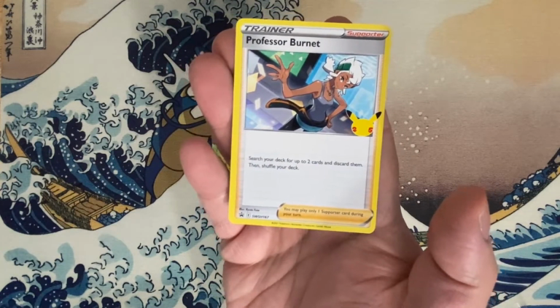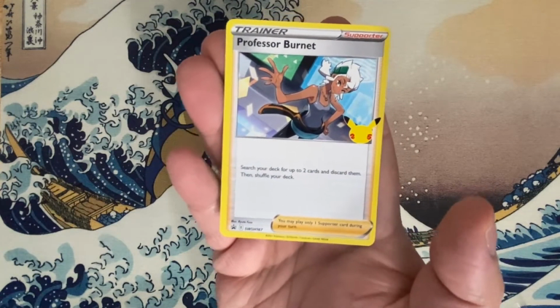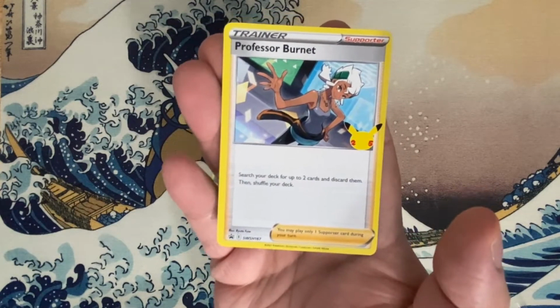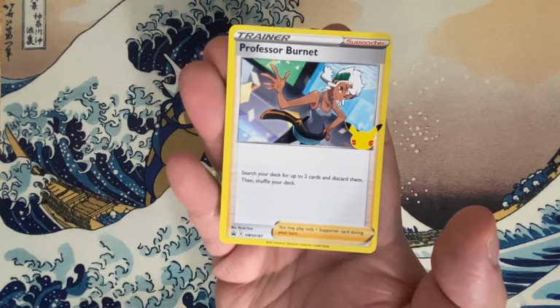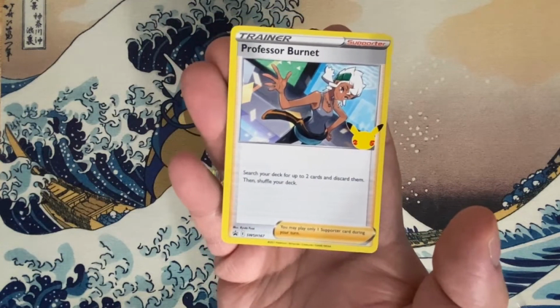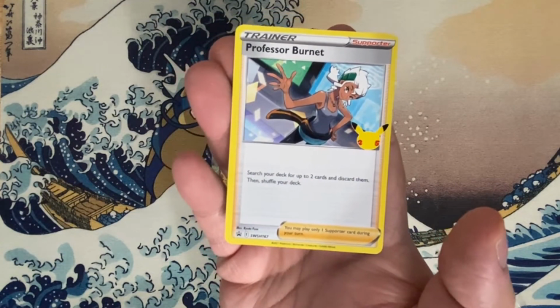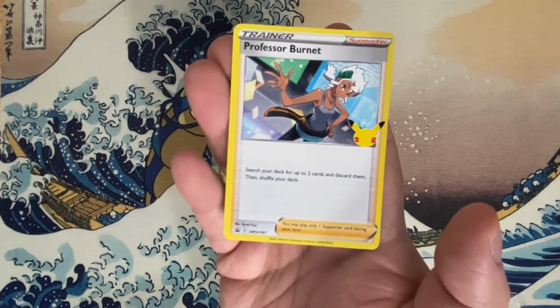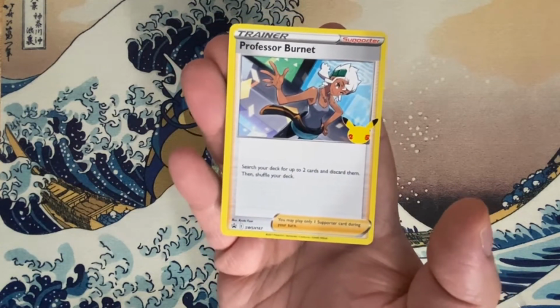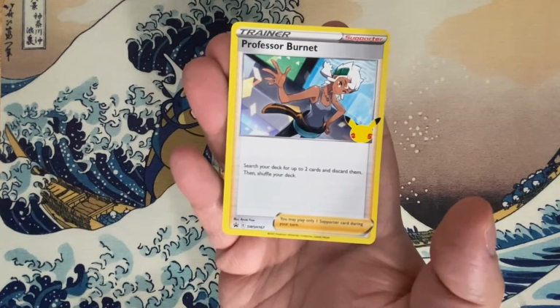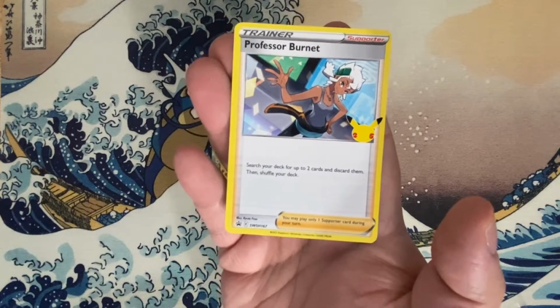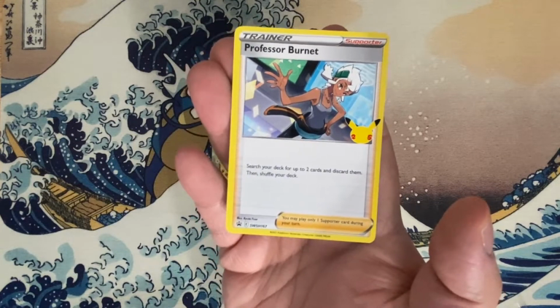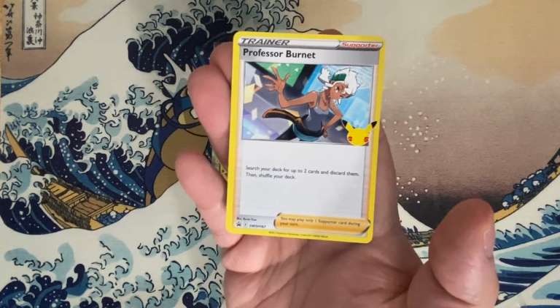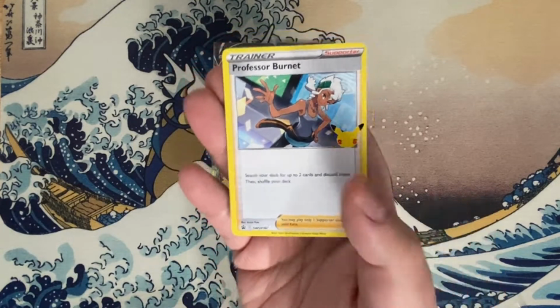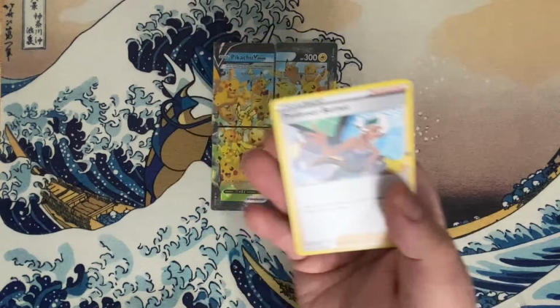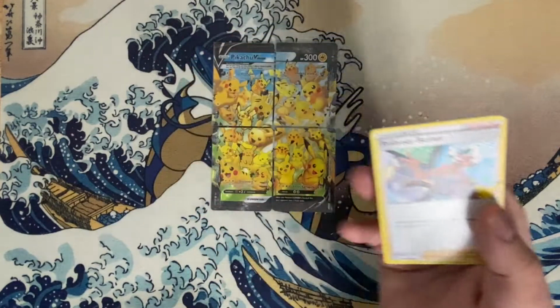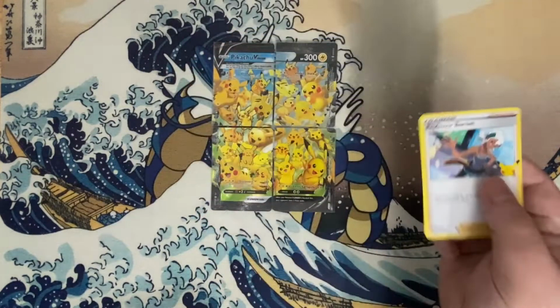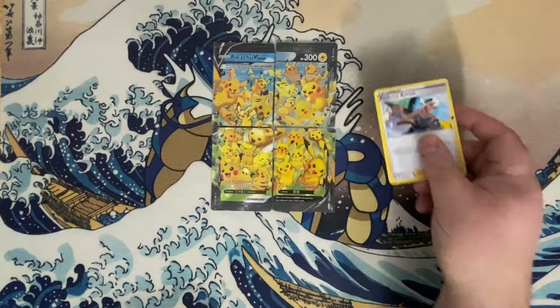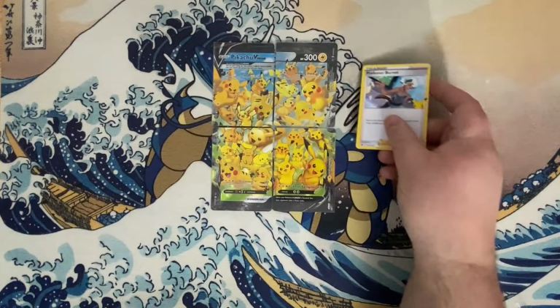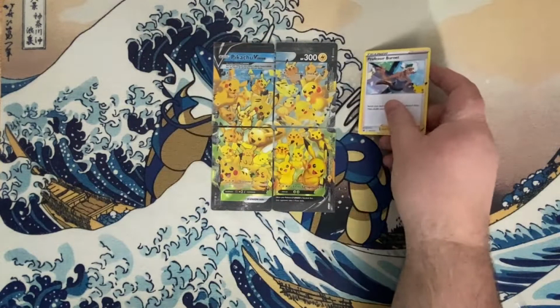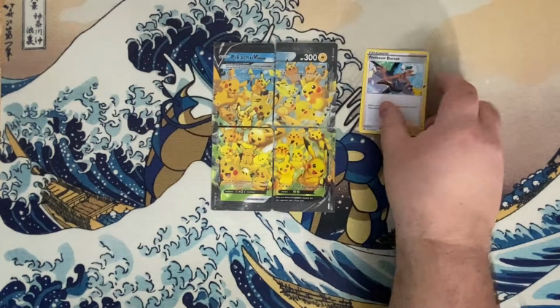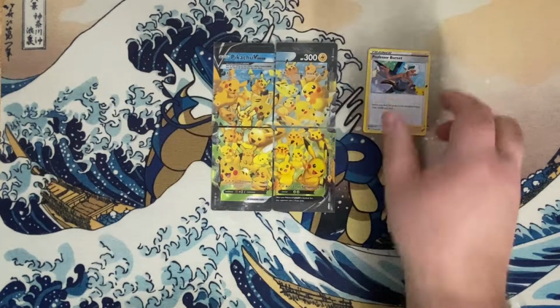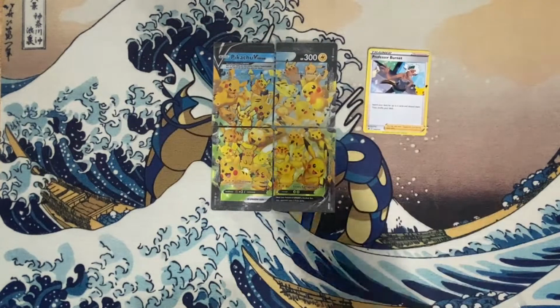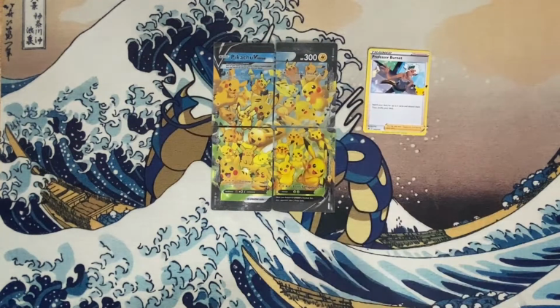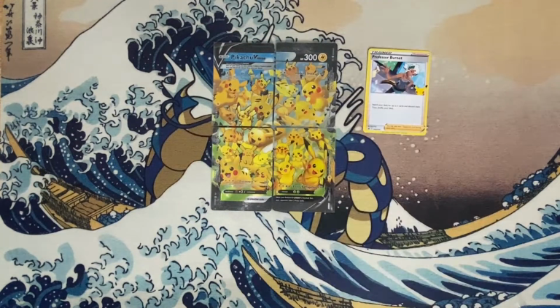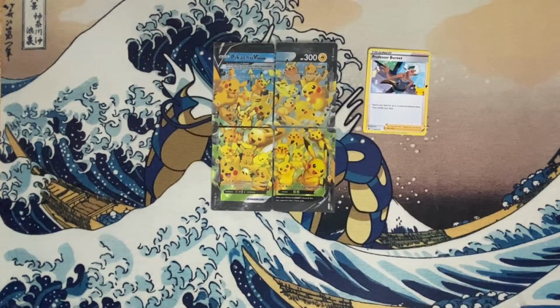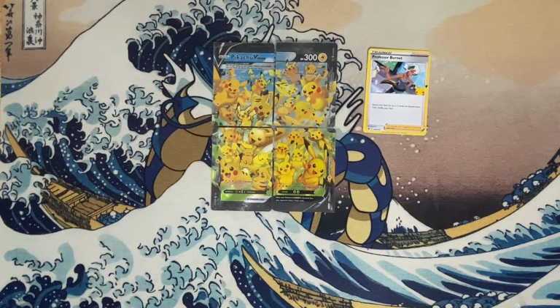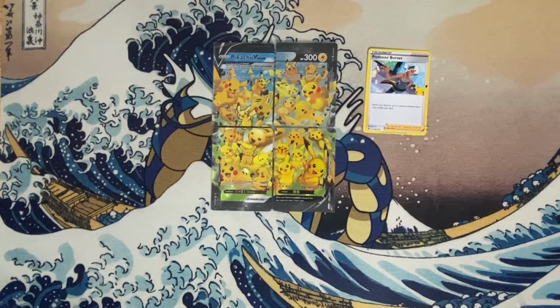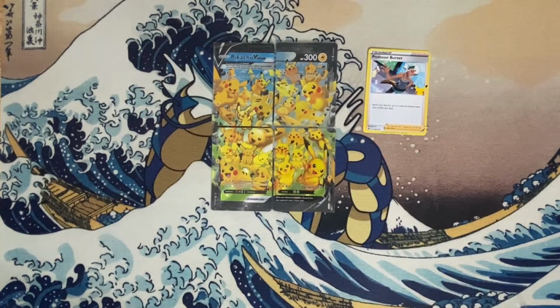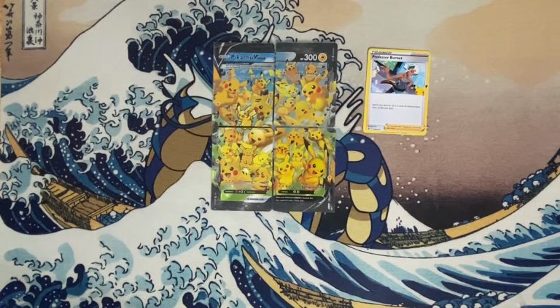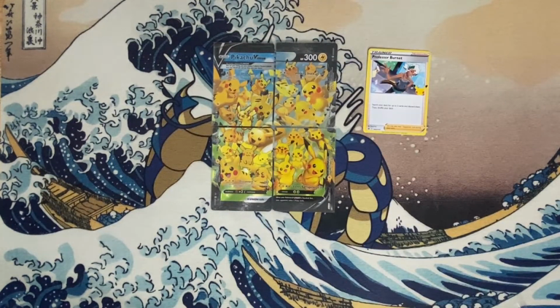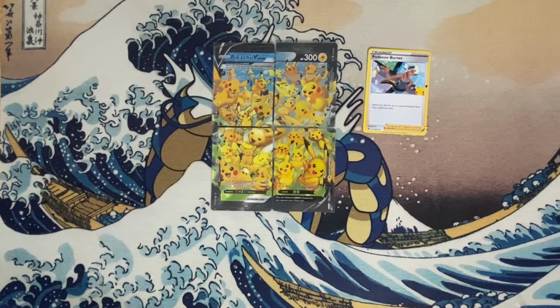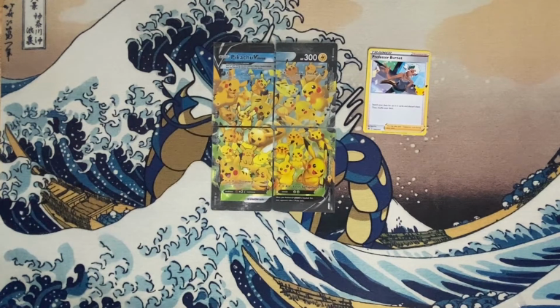Afterwards we're going to shuffle our deck. Remember, the only way to get Professor Burnett featuring the 25 logo is from this box.